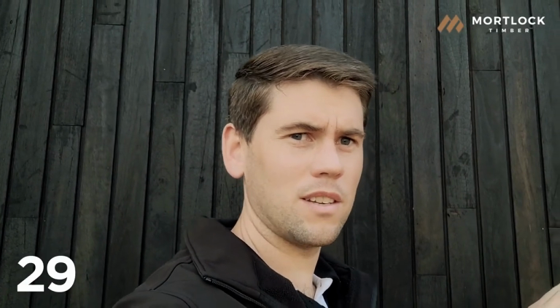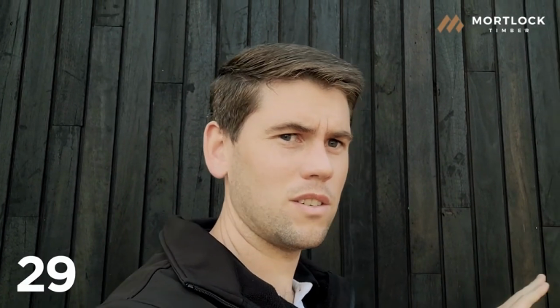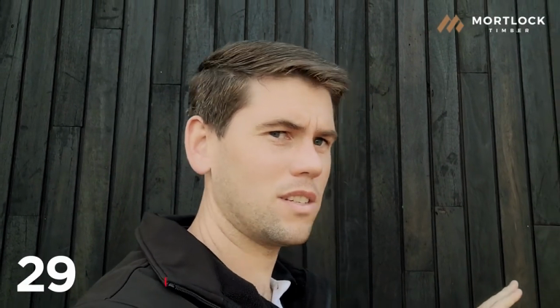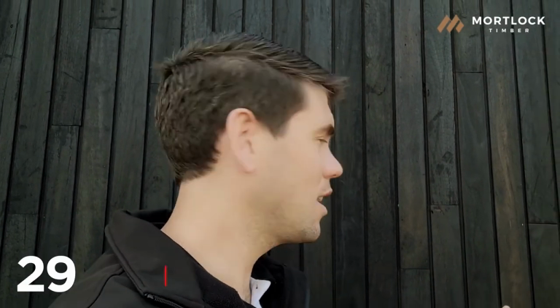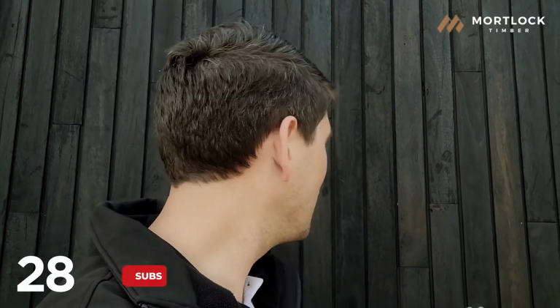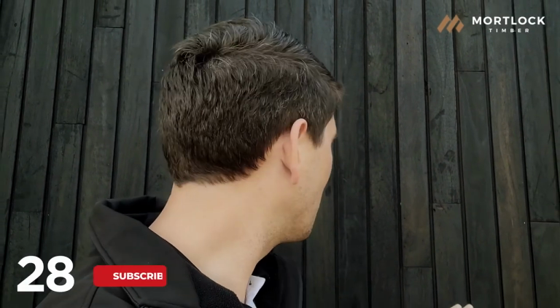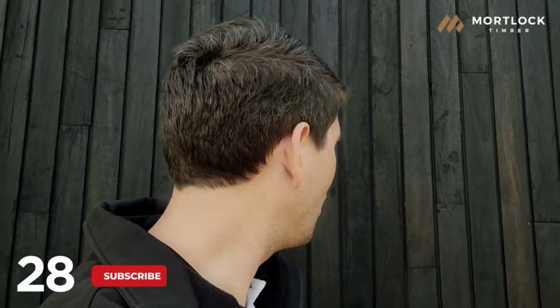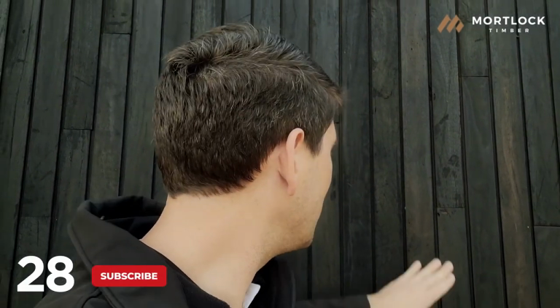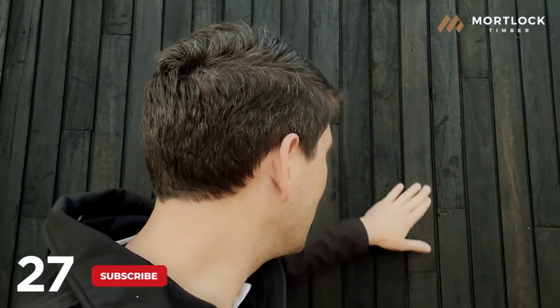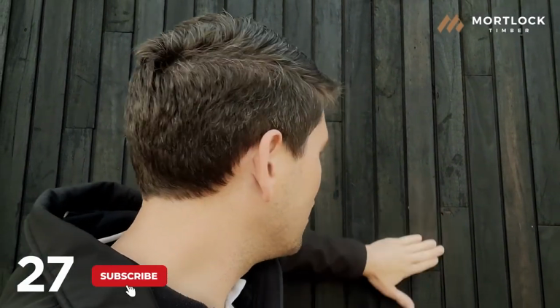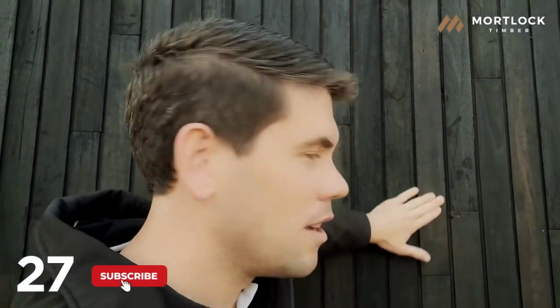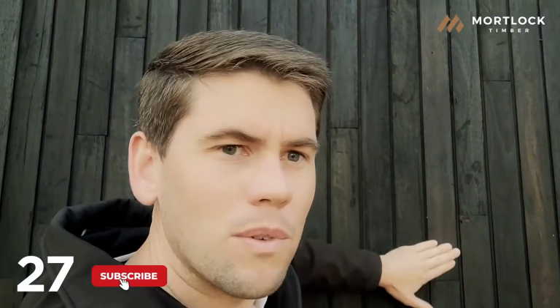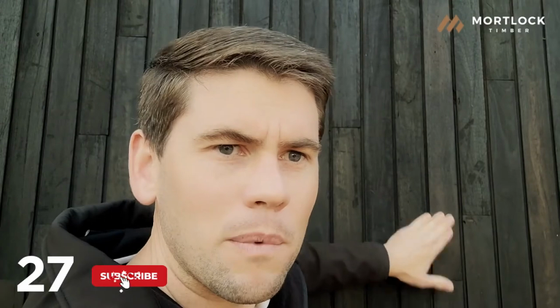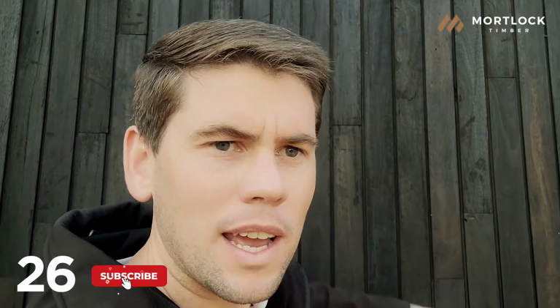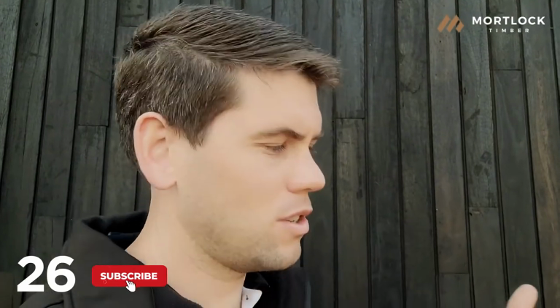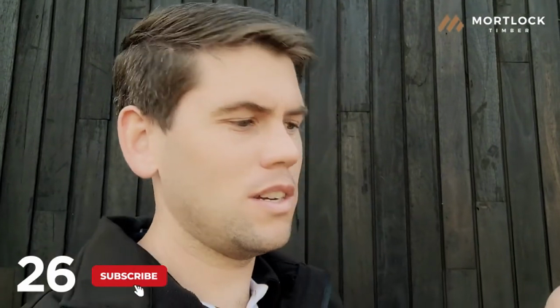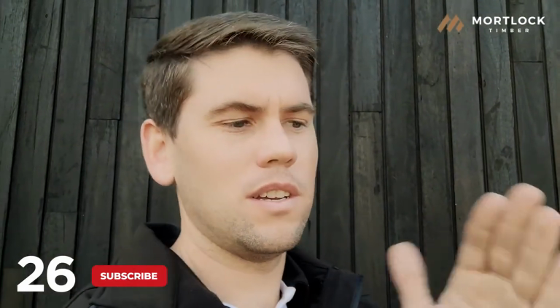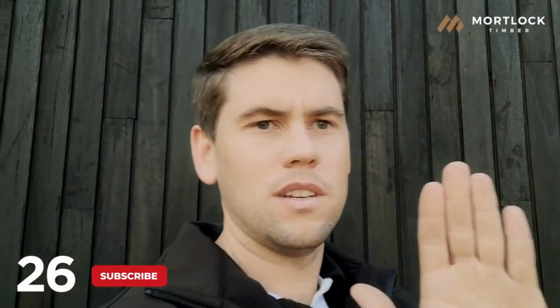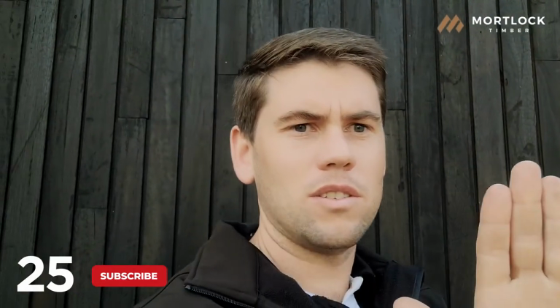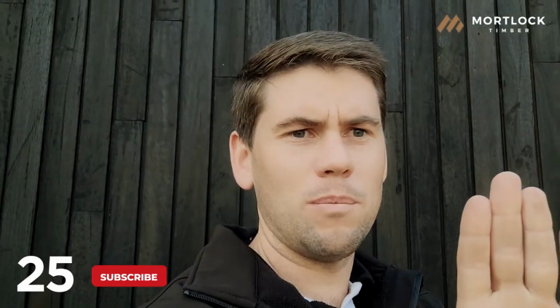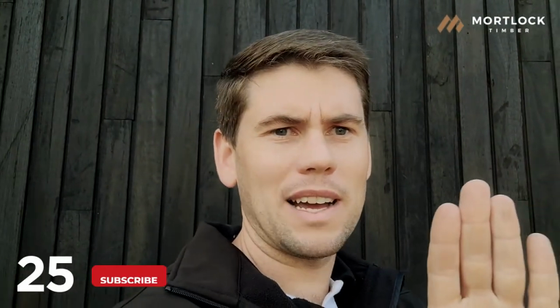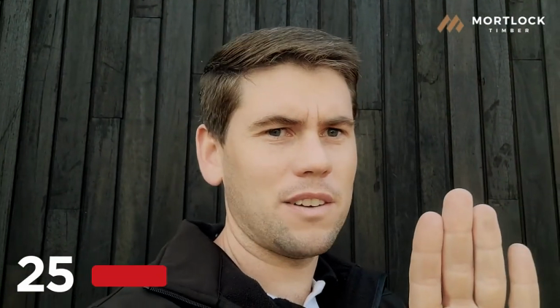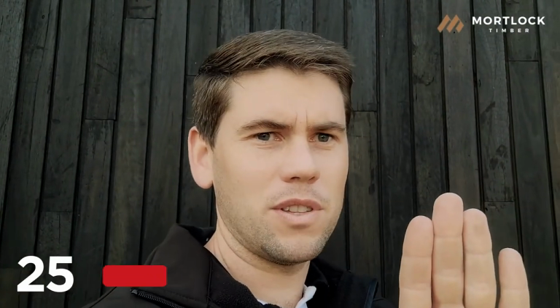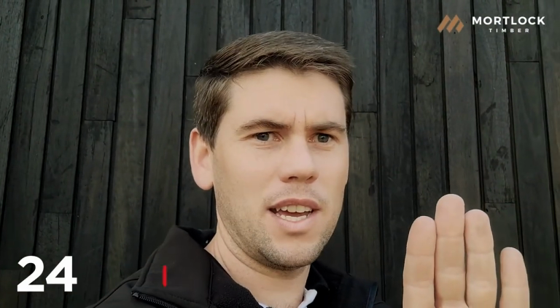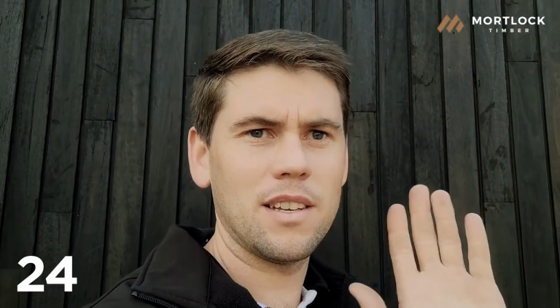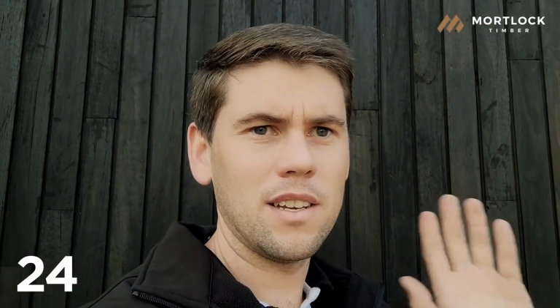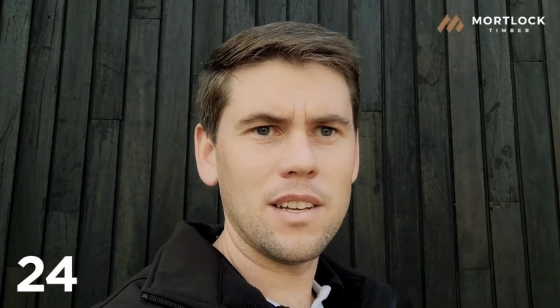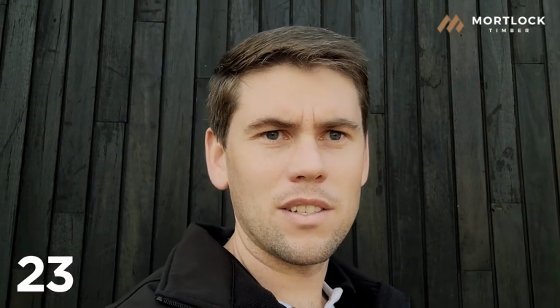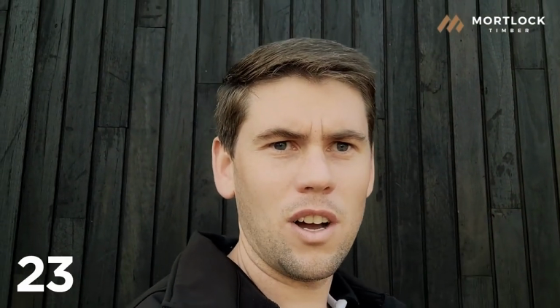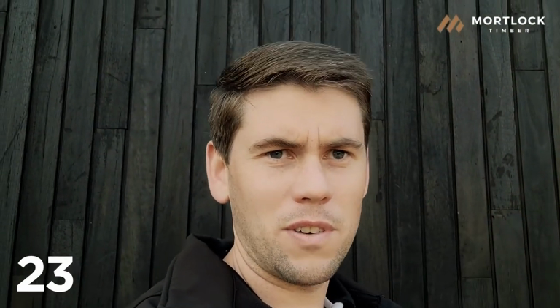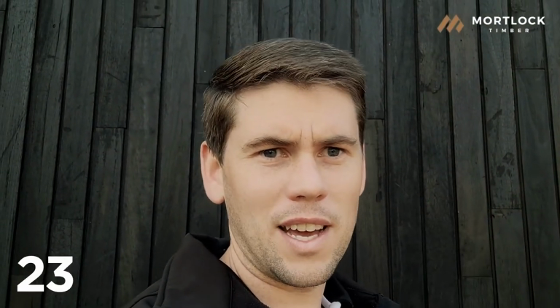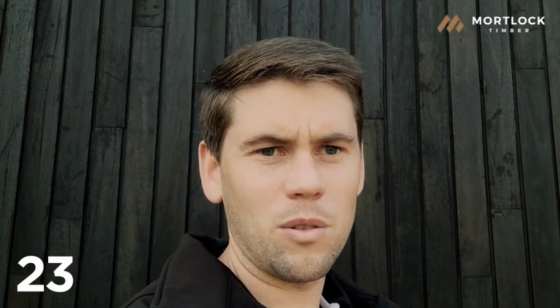So as you can see here behind me, I rub my hands on it and there's no black stuff on there — so hopefully that helps.